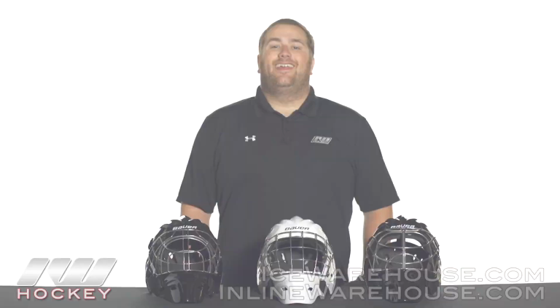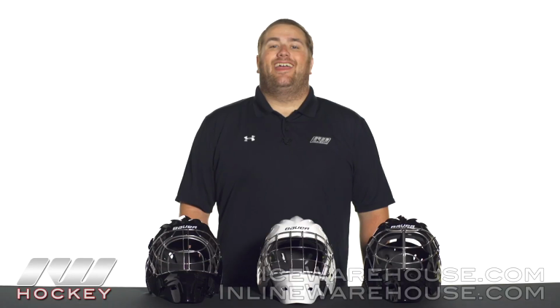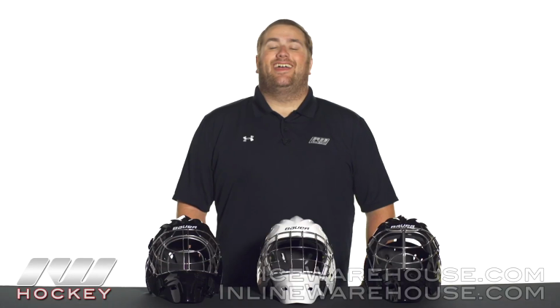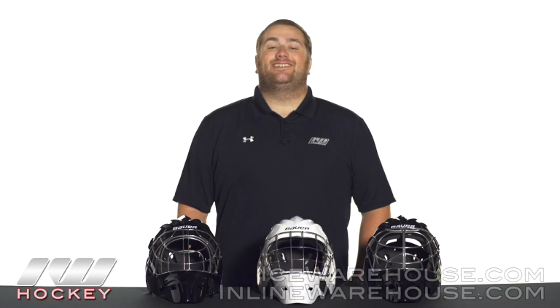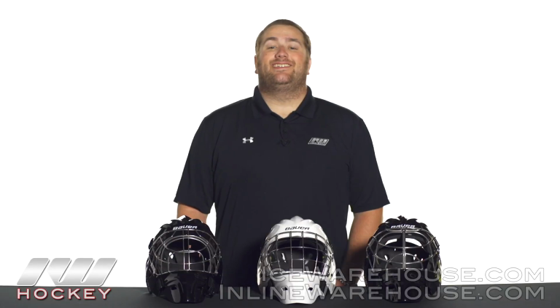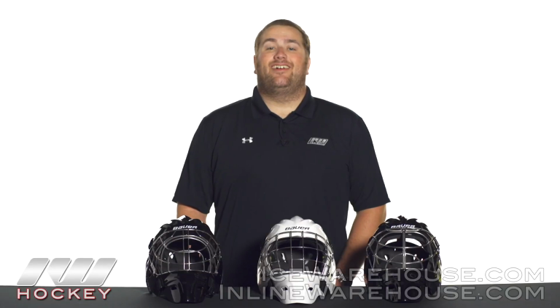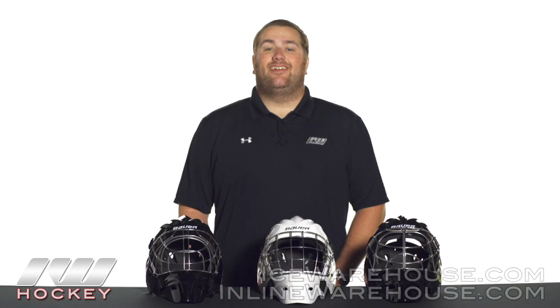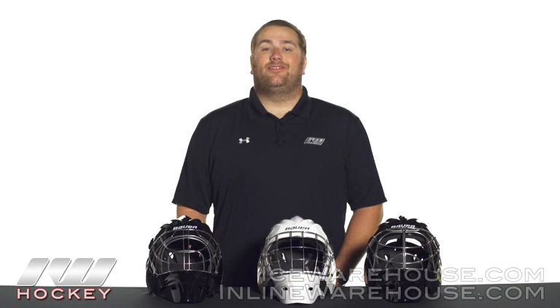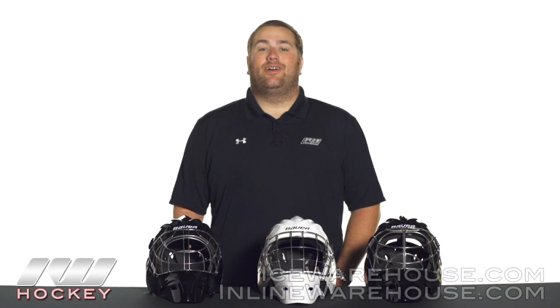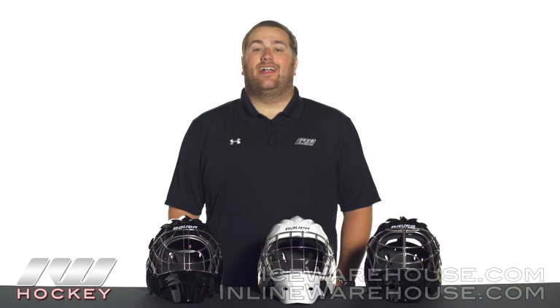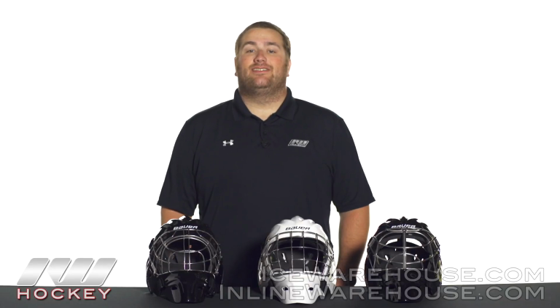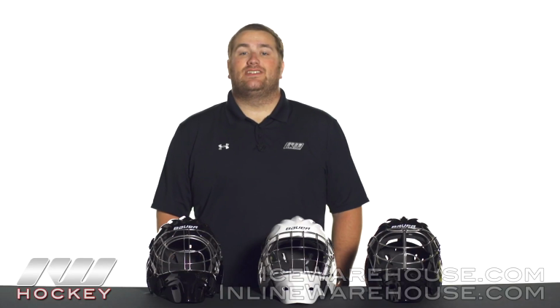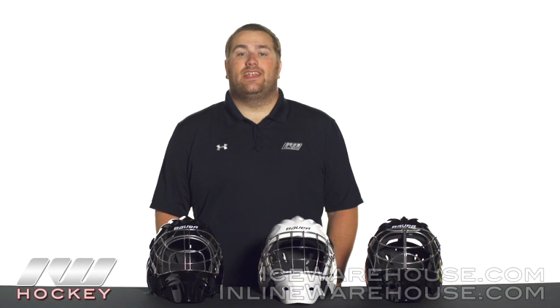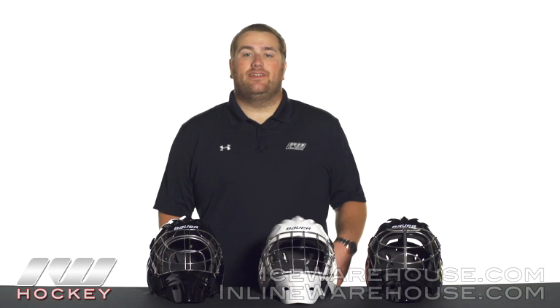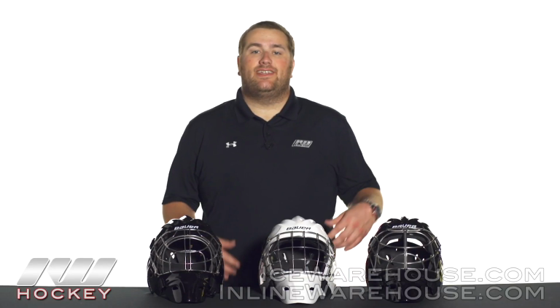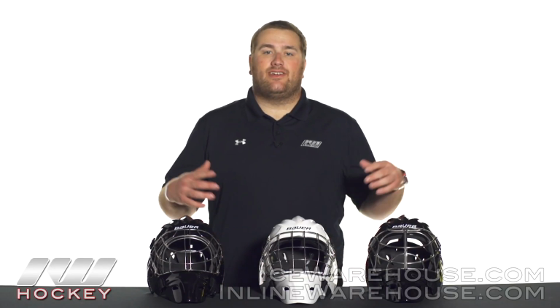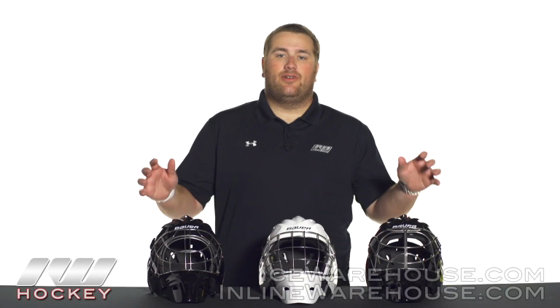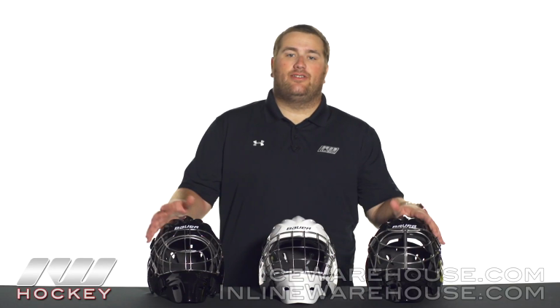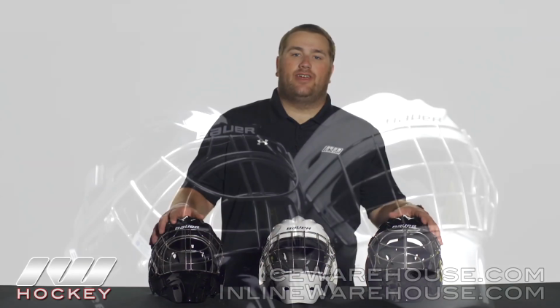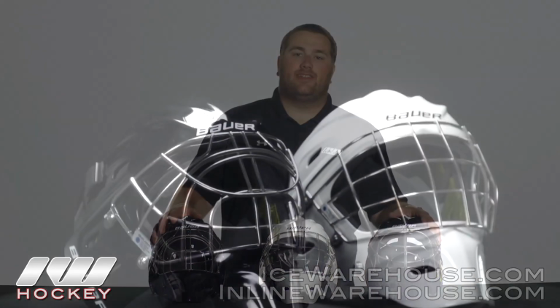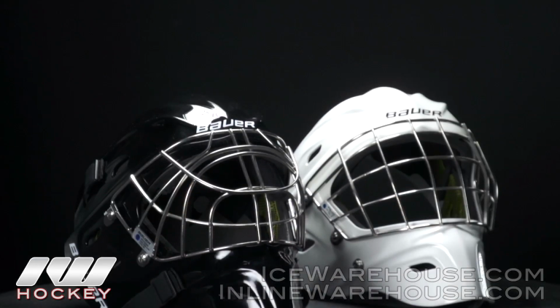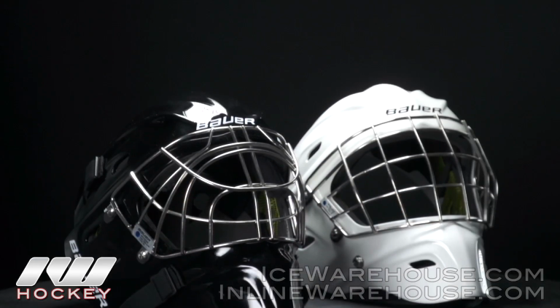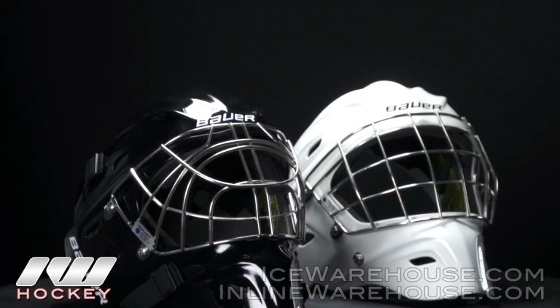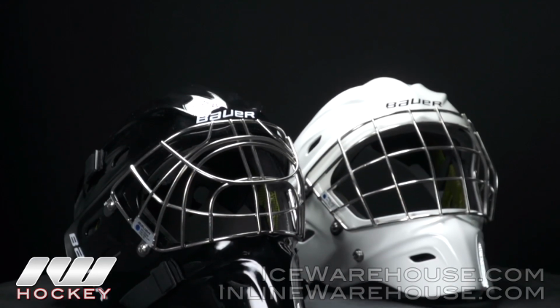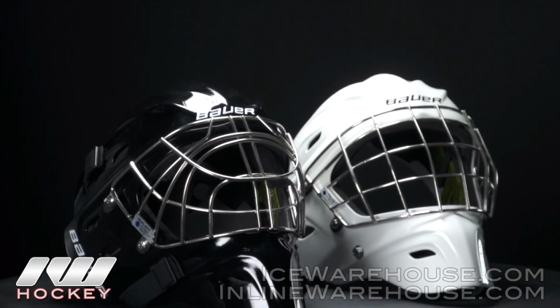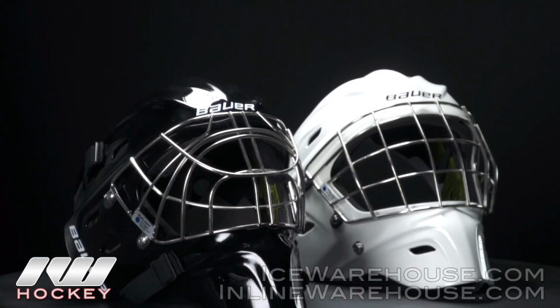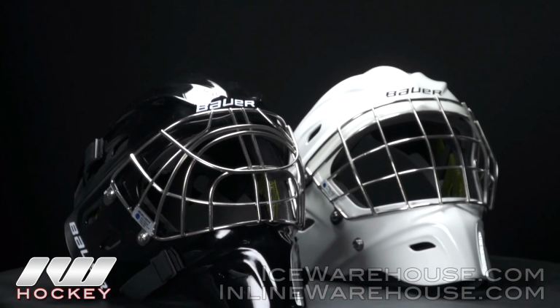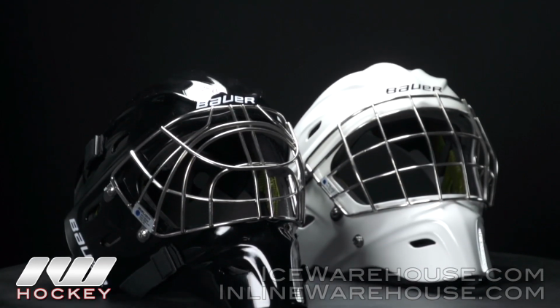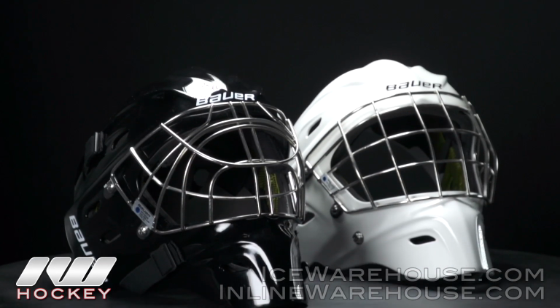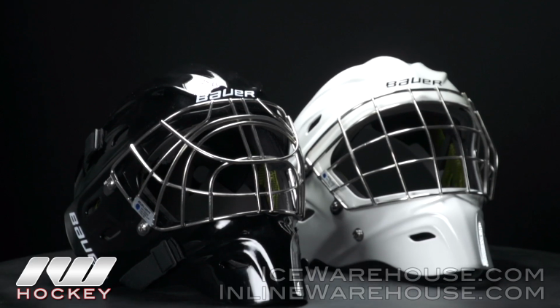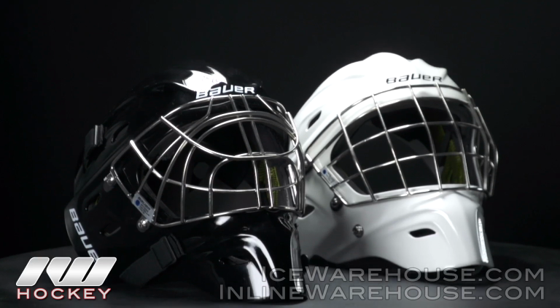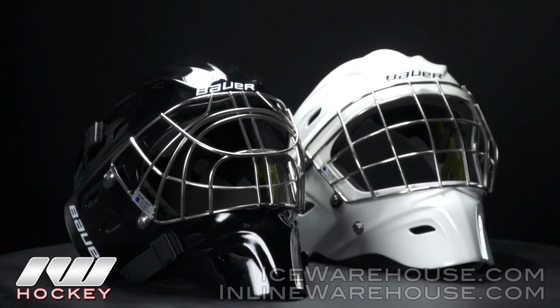Hey guys, this is Eric here at The Warehouse, and today we're going to take a quick look at the Concept C2 mask from Bauer.